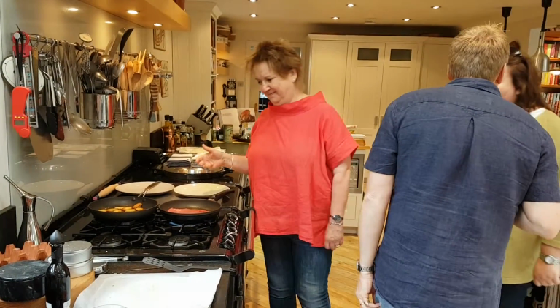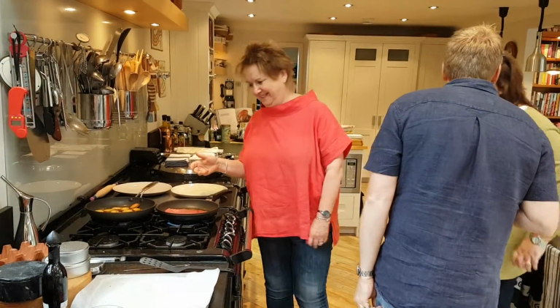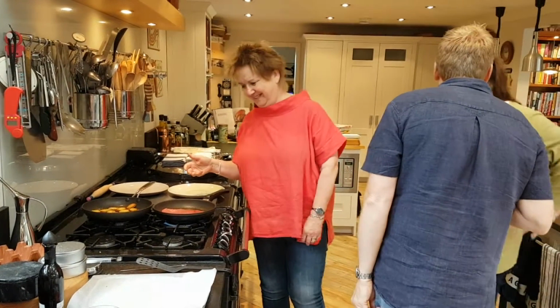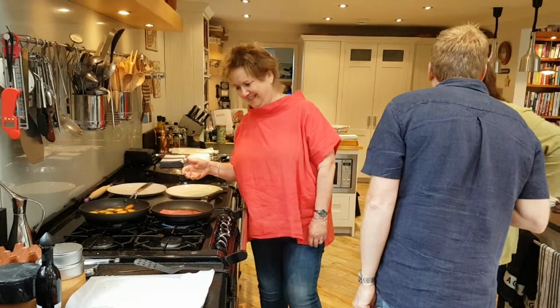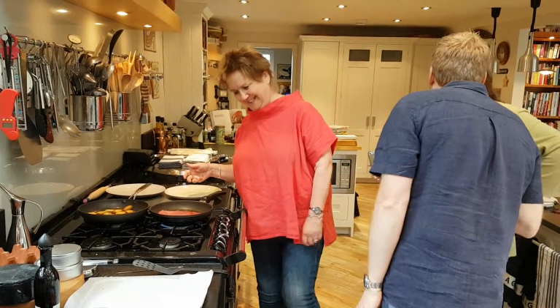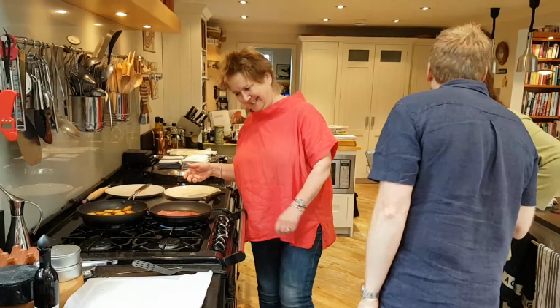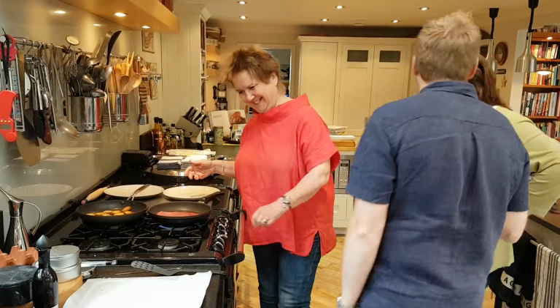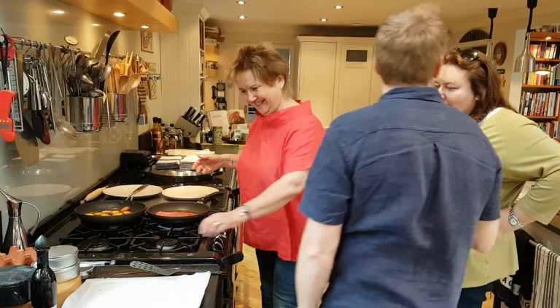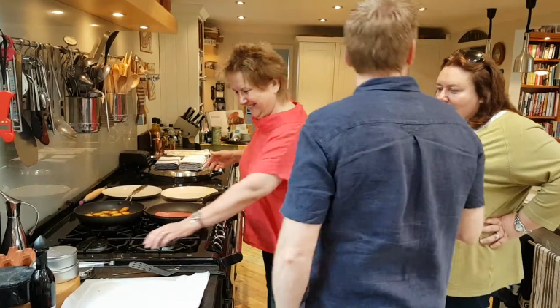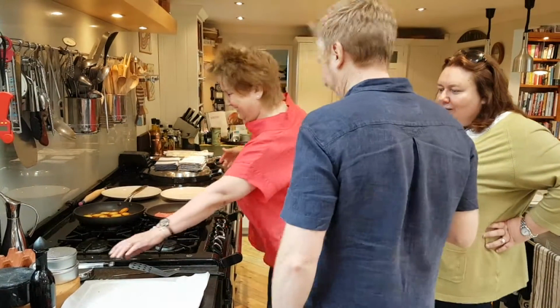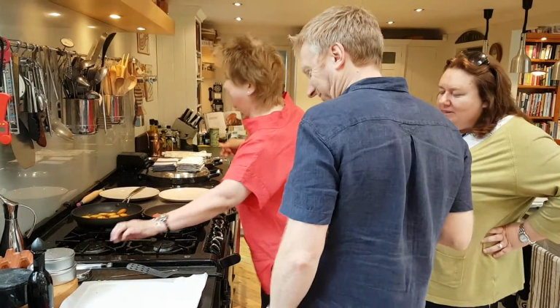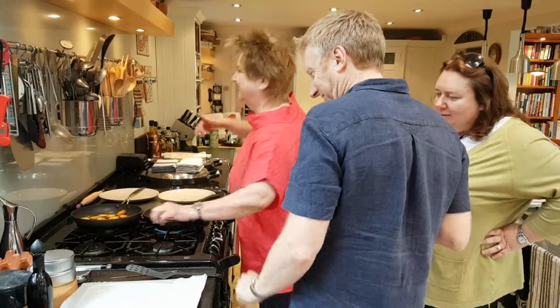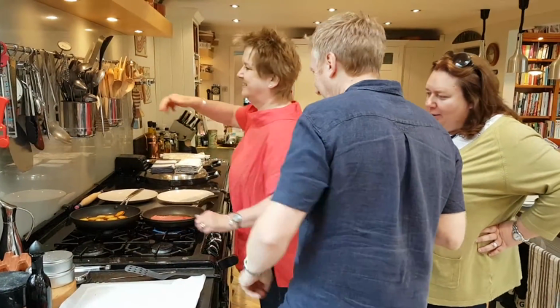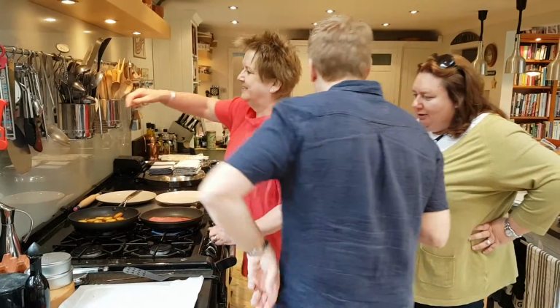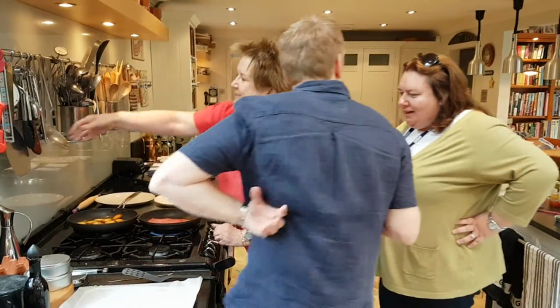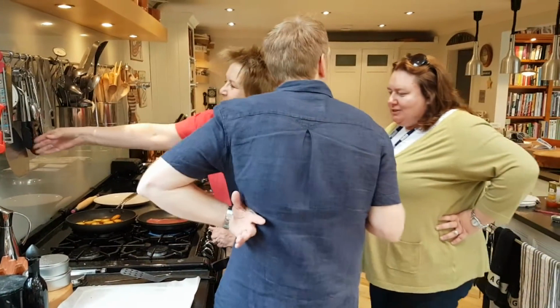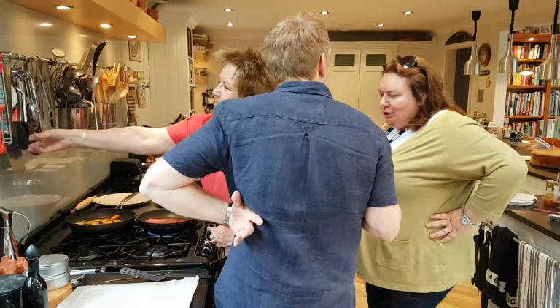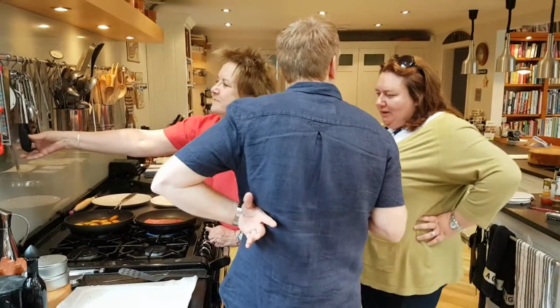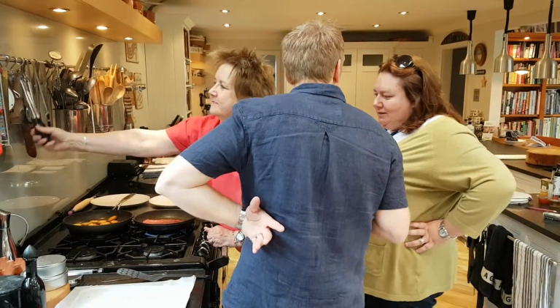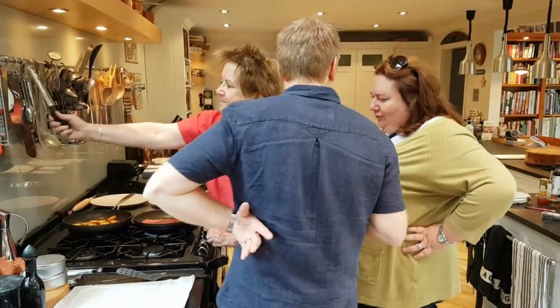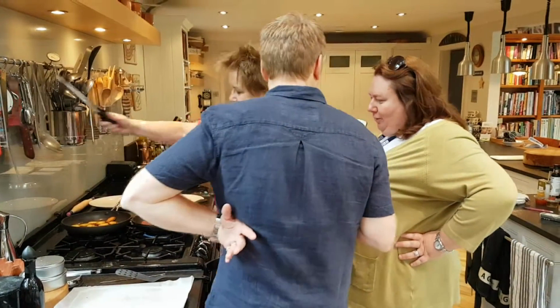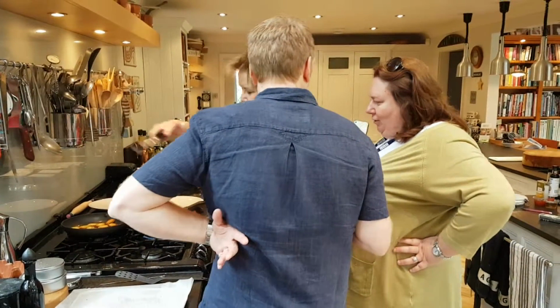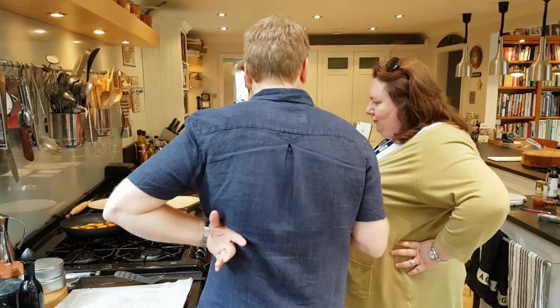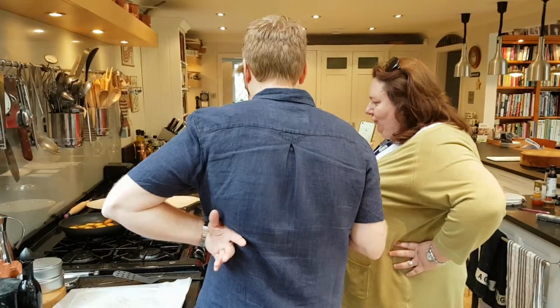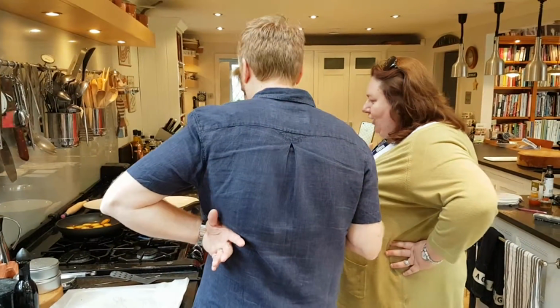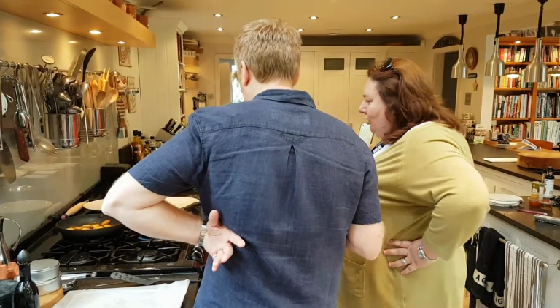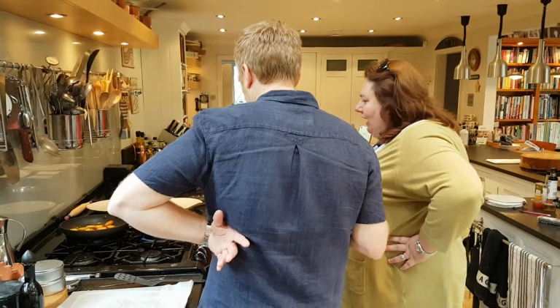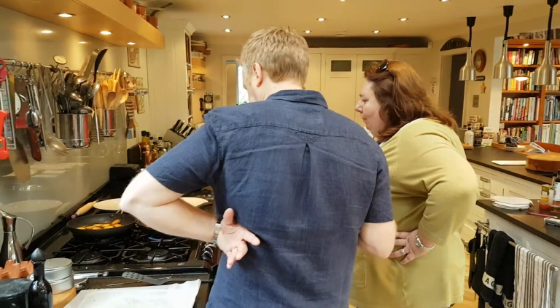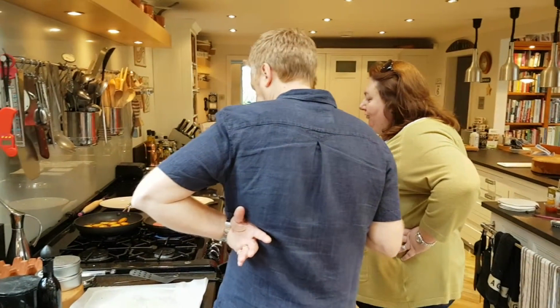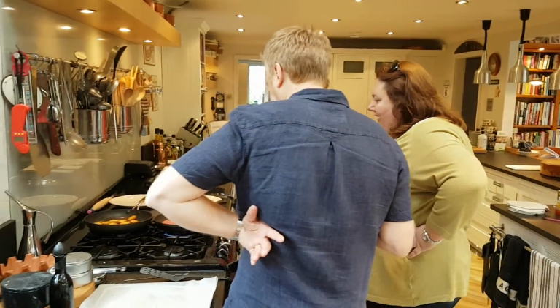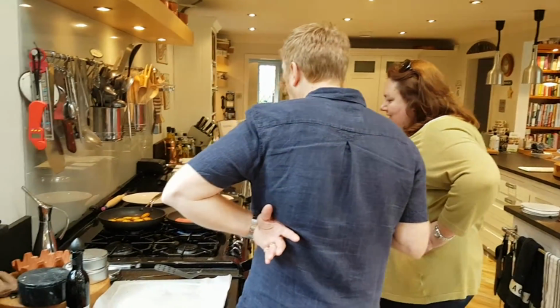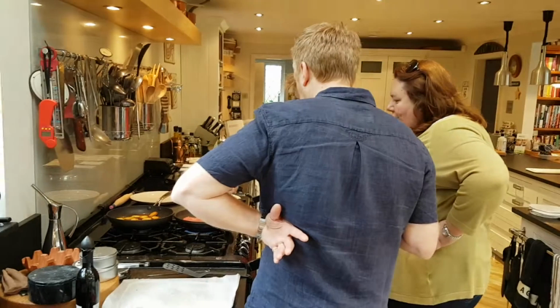Seasonal sizzling. This is a blink and you'll miss it moment. Sue Nelson from the Yorkshire Definer cooking our bavette steak.